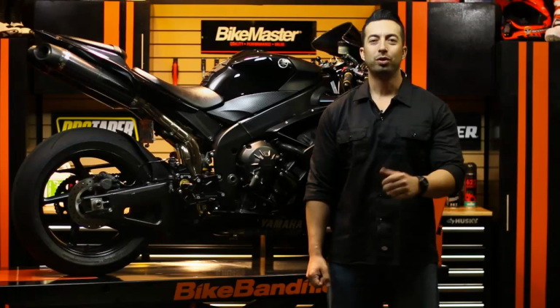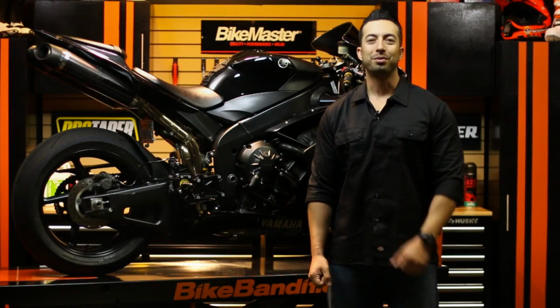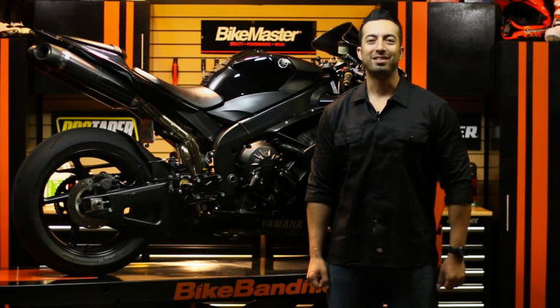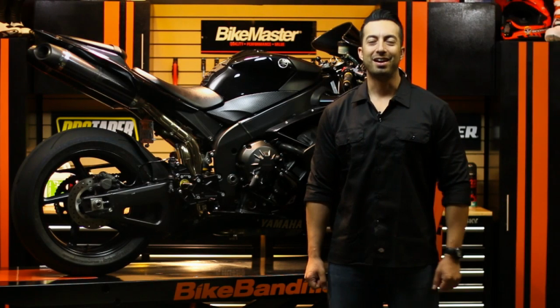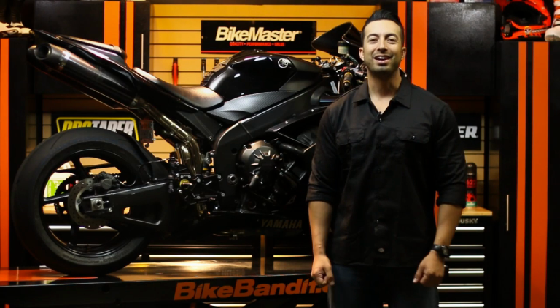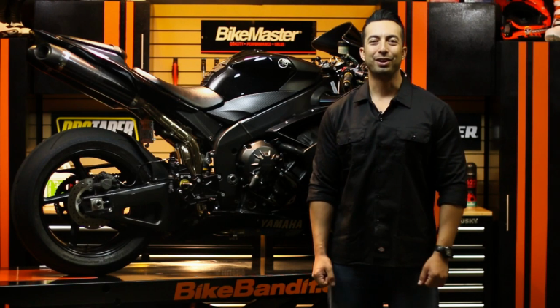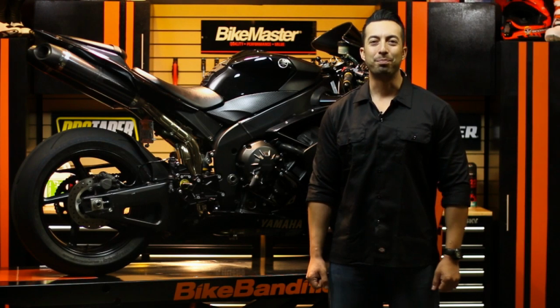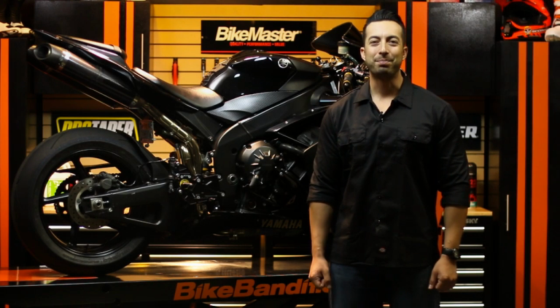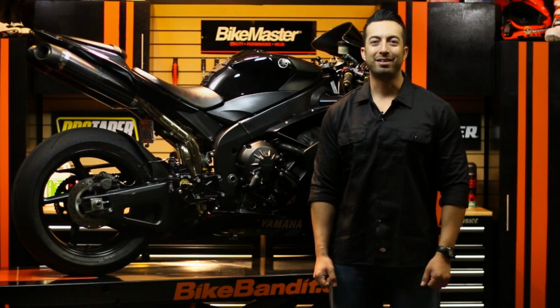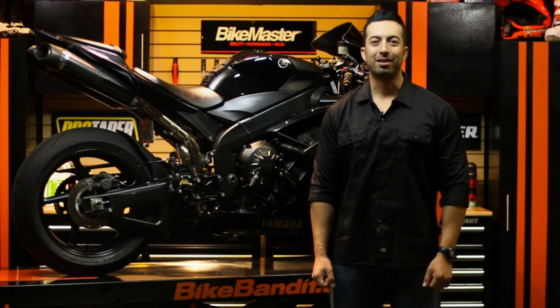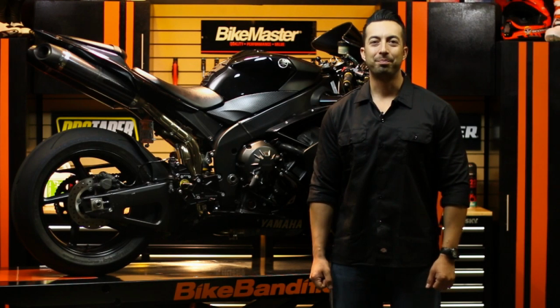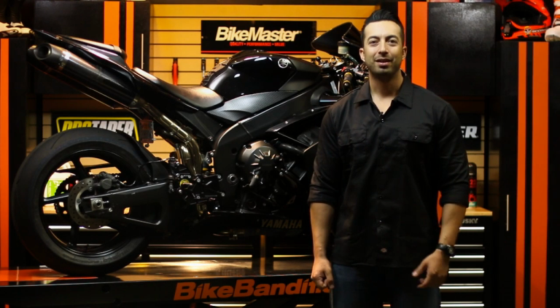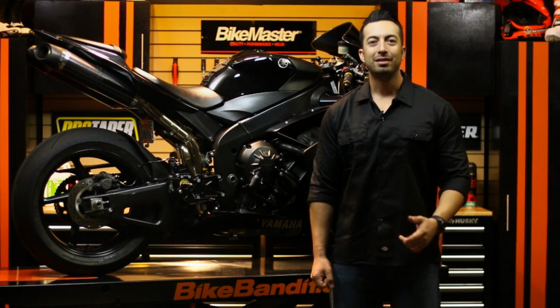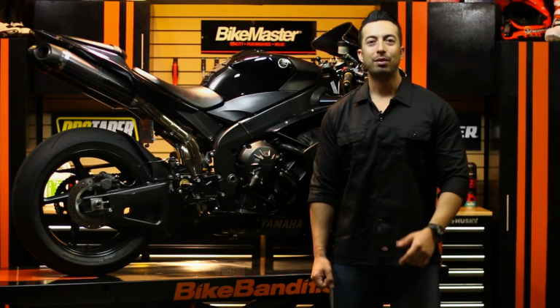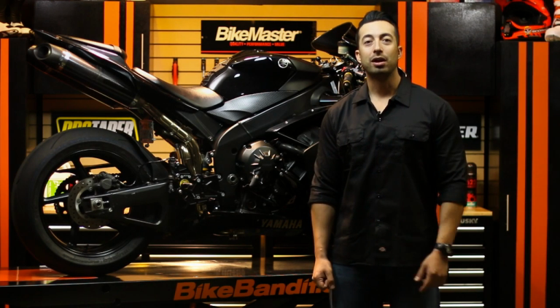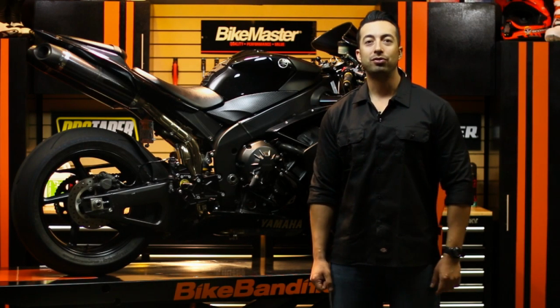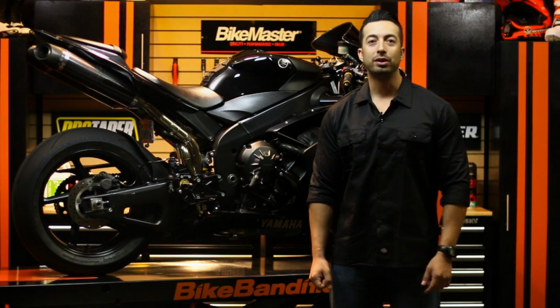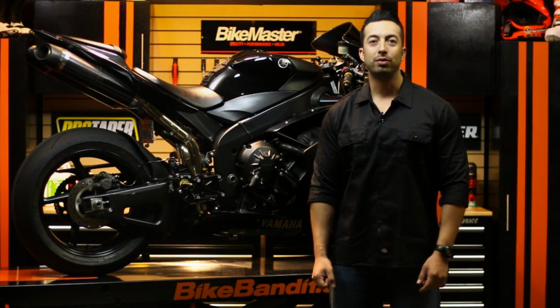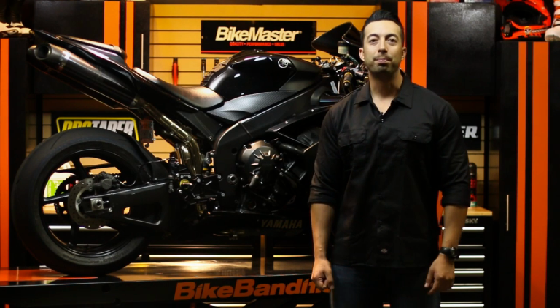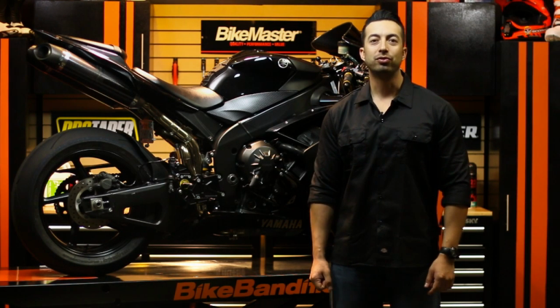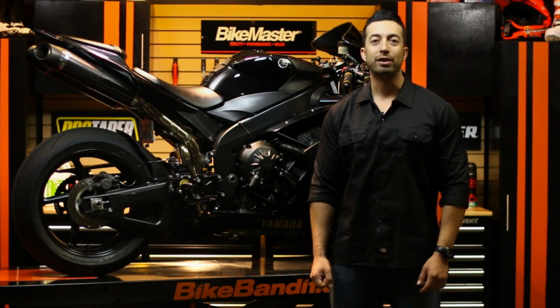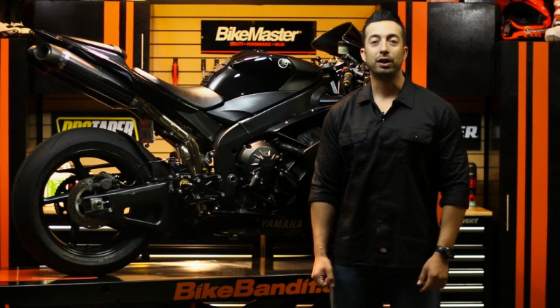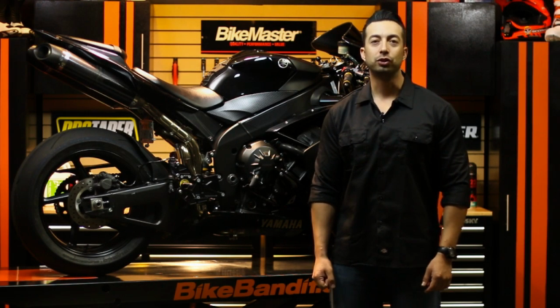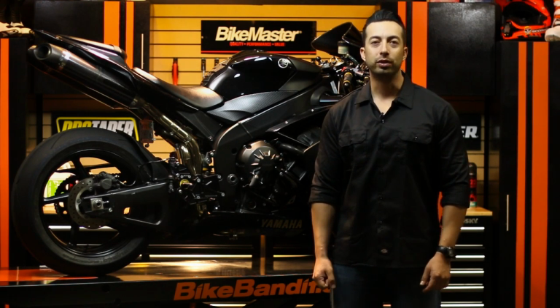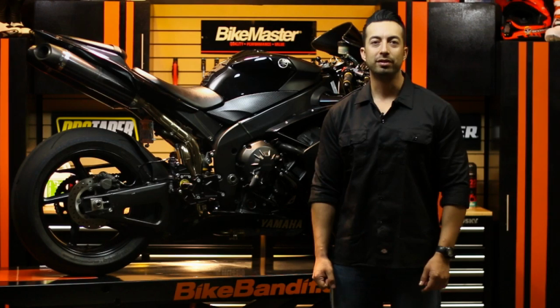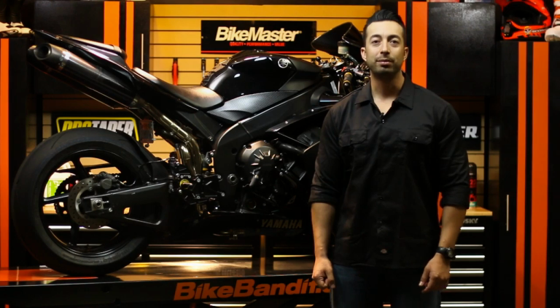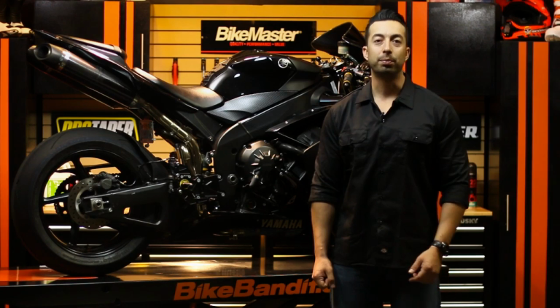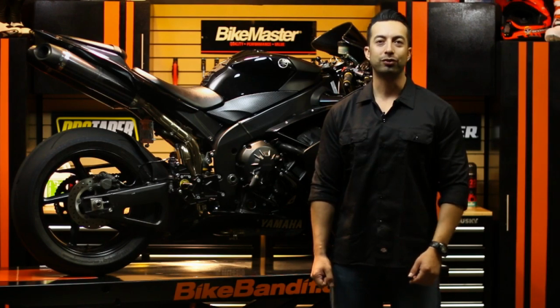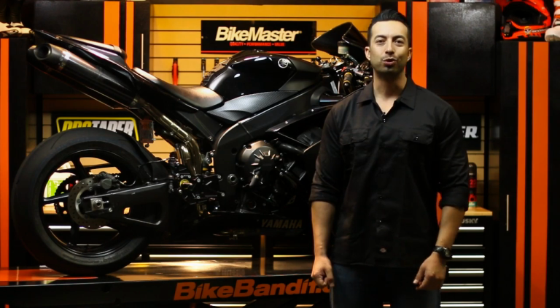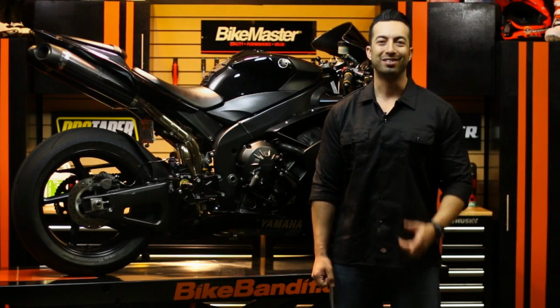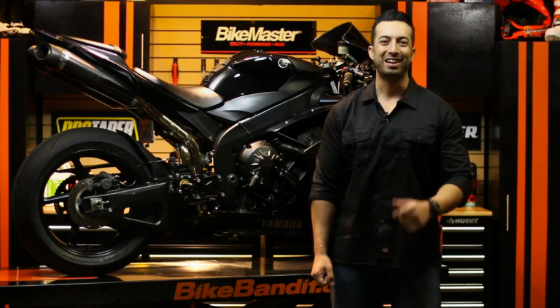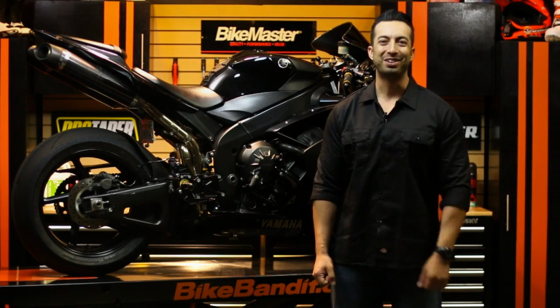What's up guys and gals, Aaron here from BikeBandit.com. Today we're going to be showing you the best way to flush your coolant system and replace your coolant, so stay tuned.